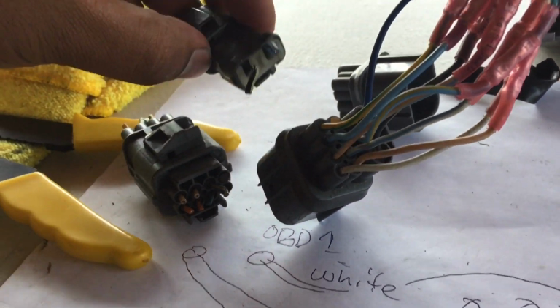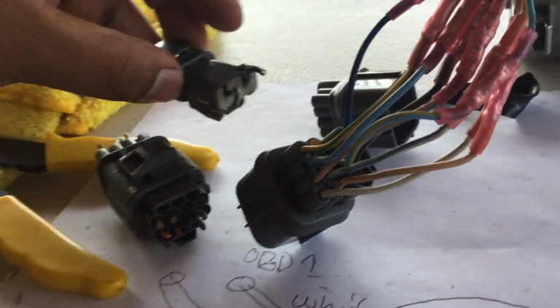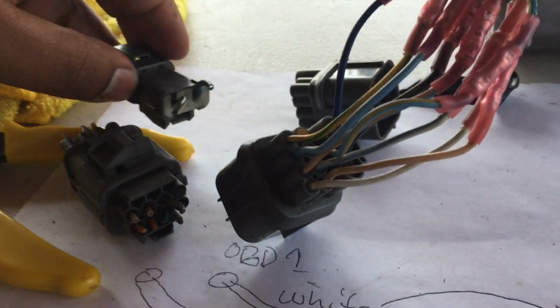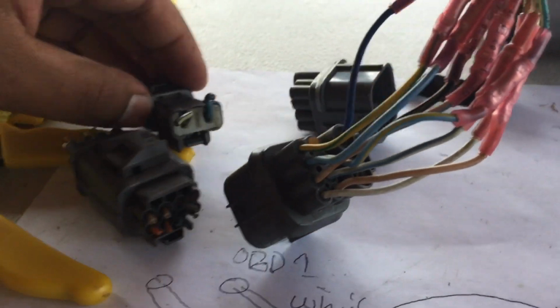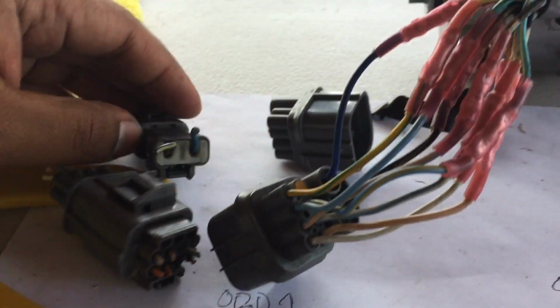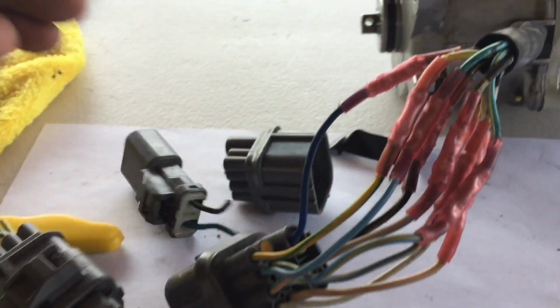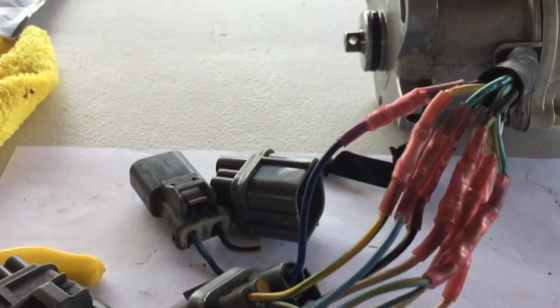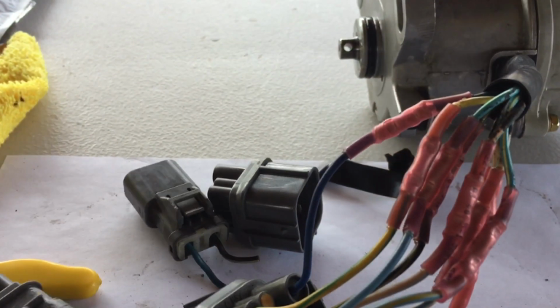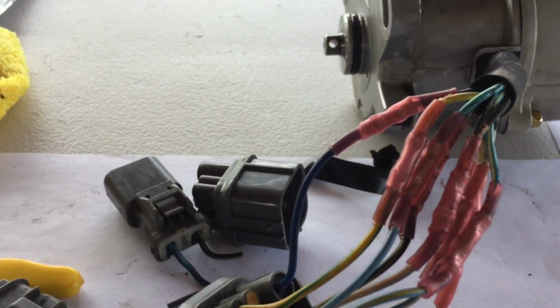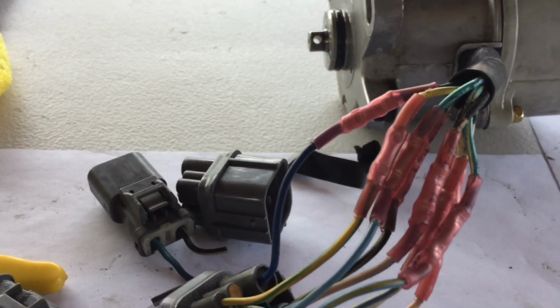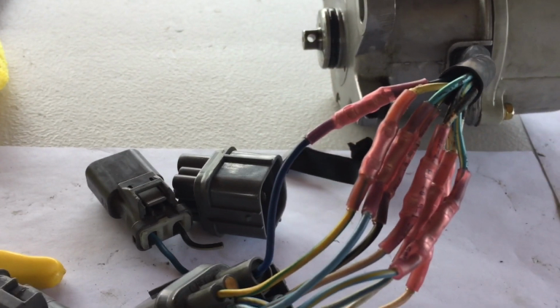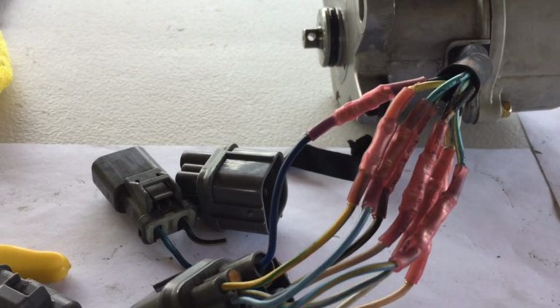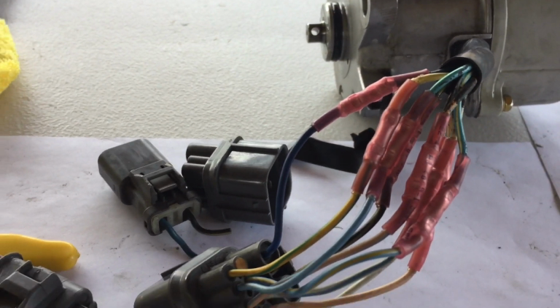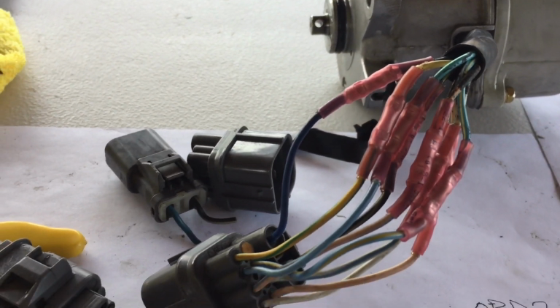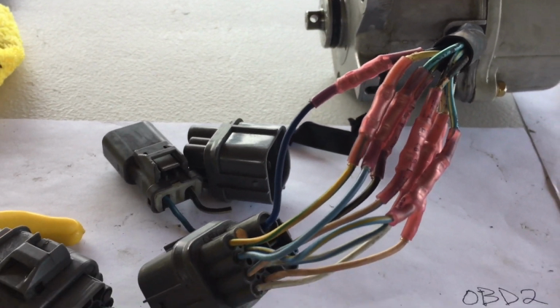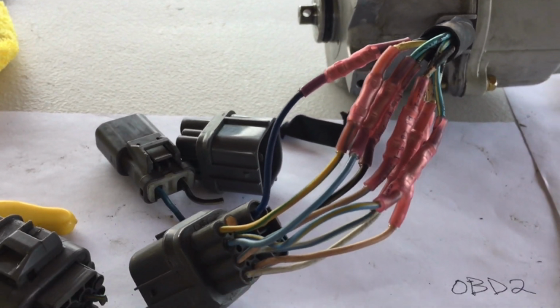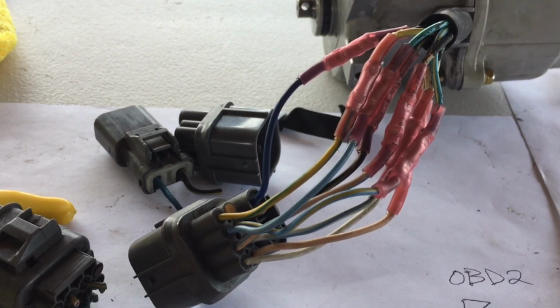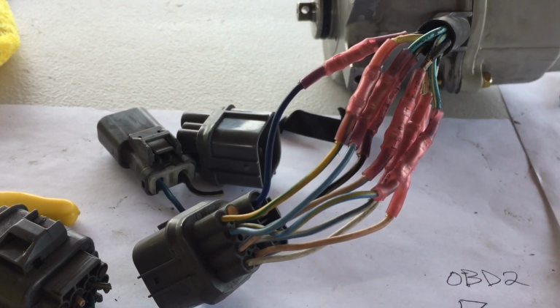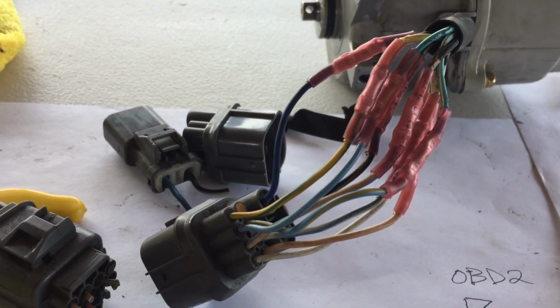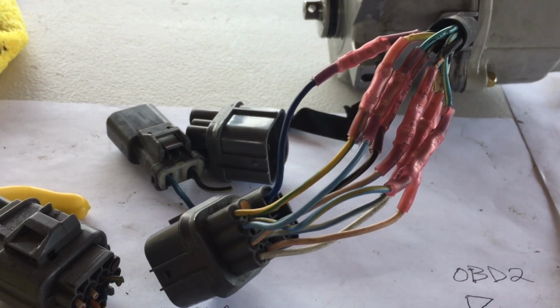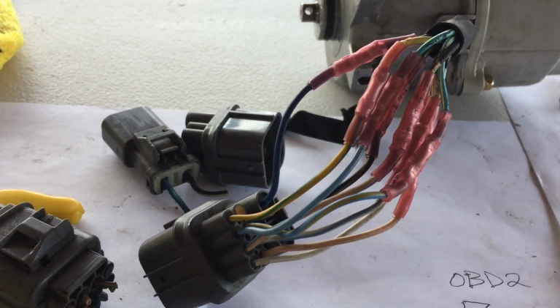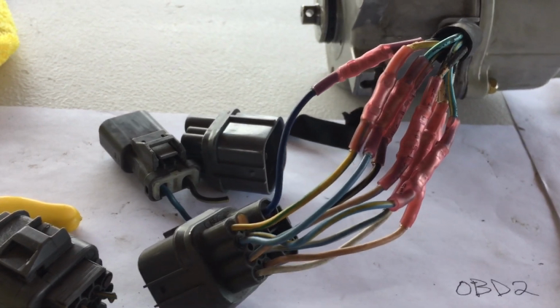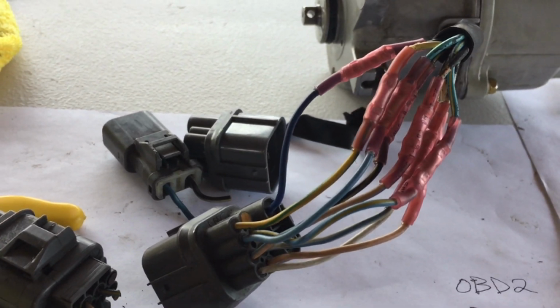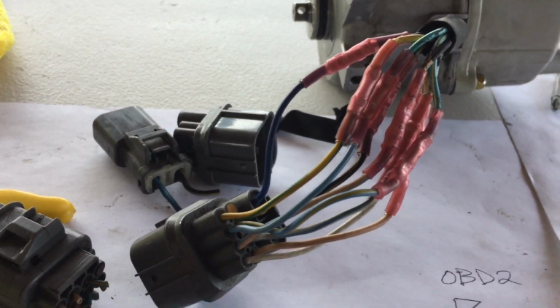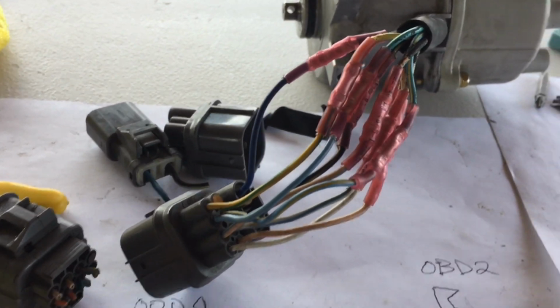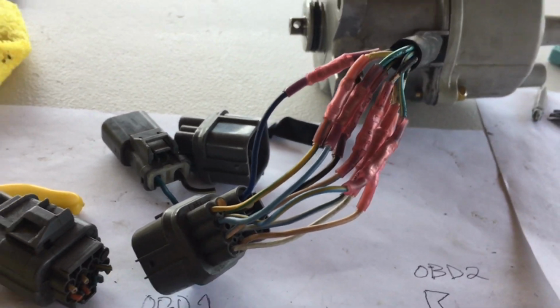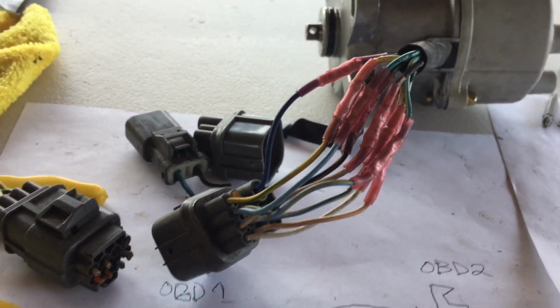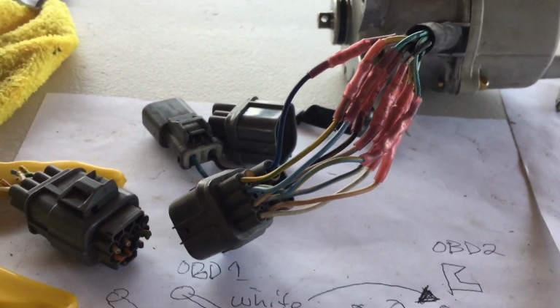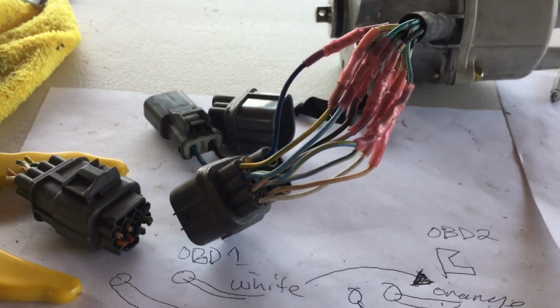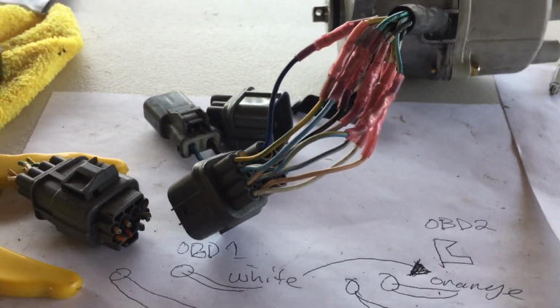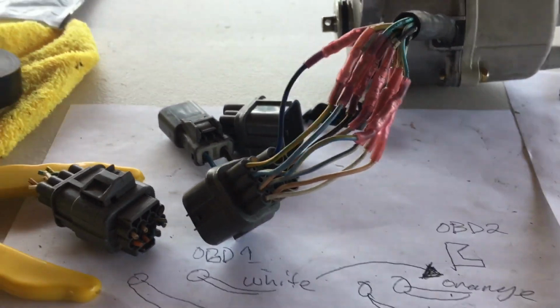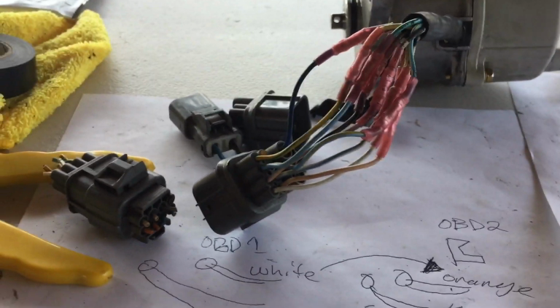And that's how you do a conversion from OBD2 to OBD1. All right, thanks guys. Subscribe.